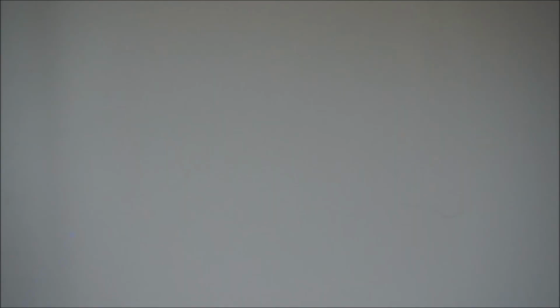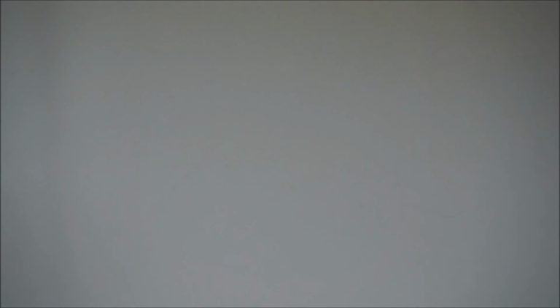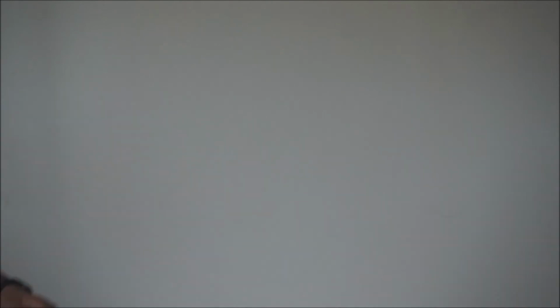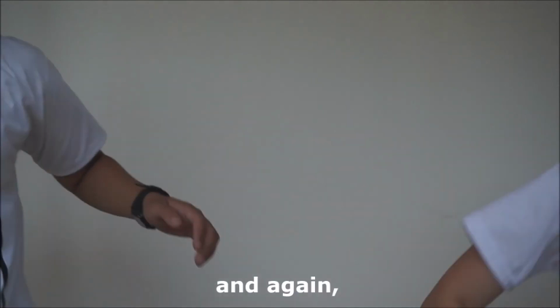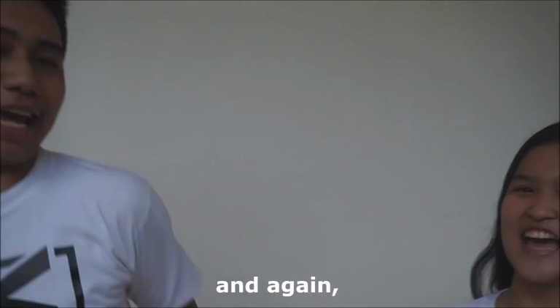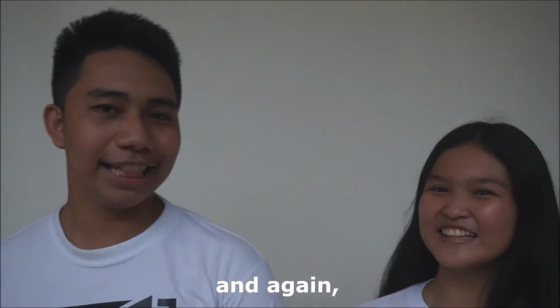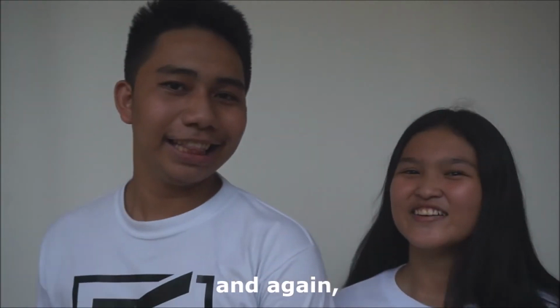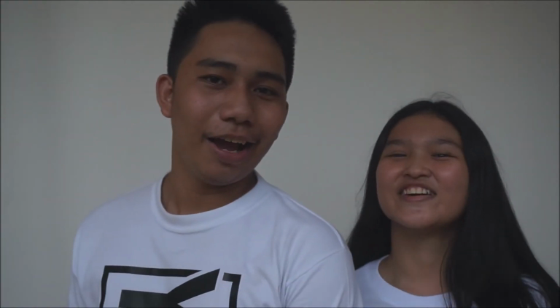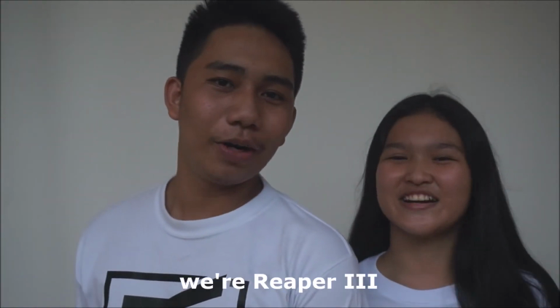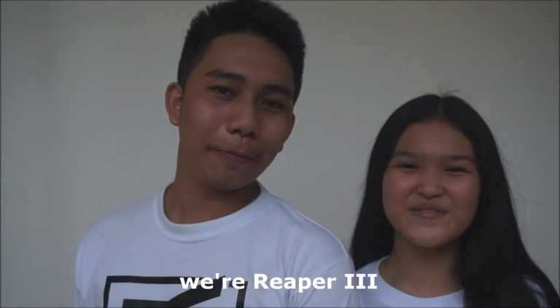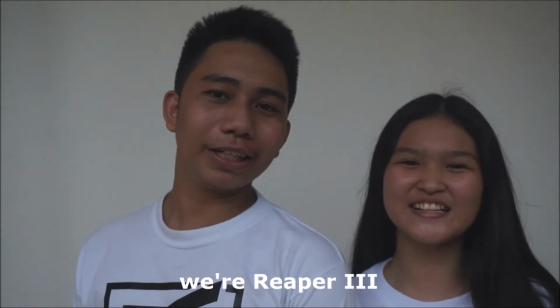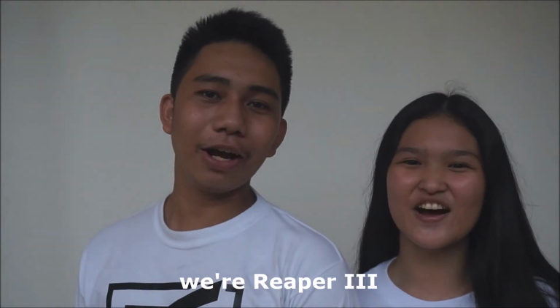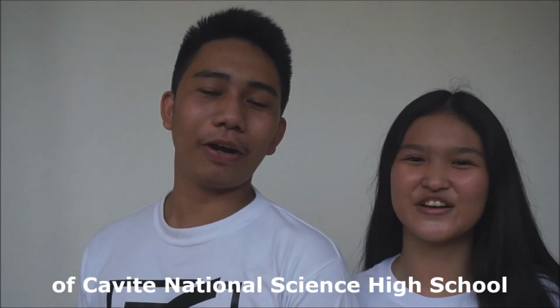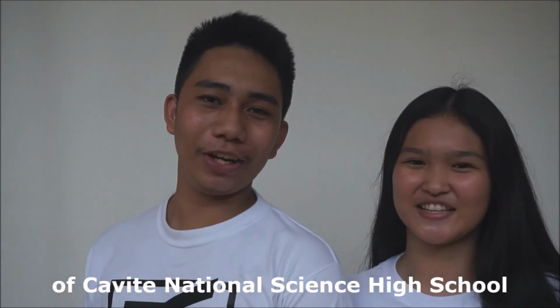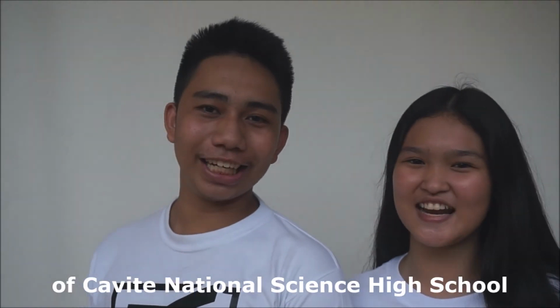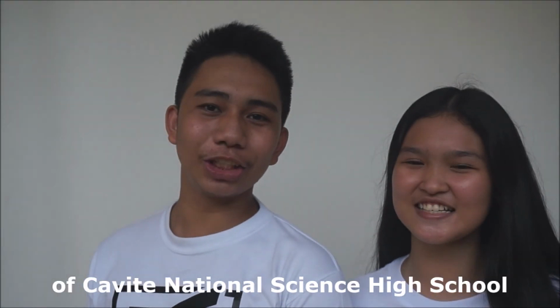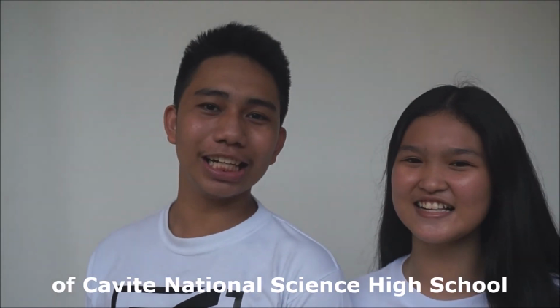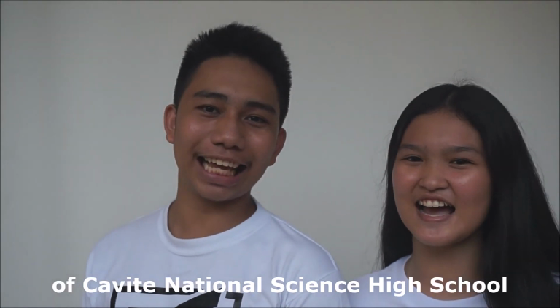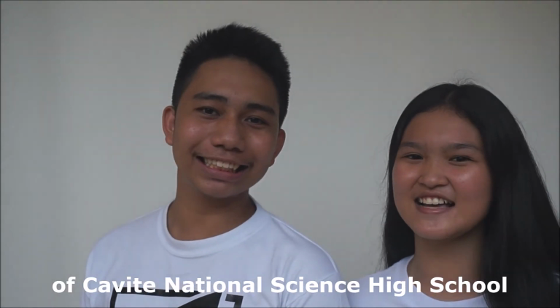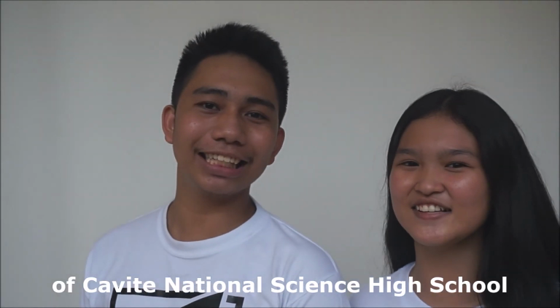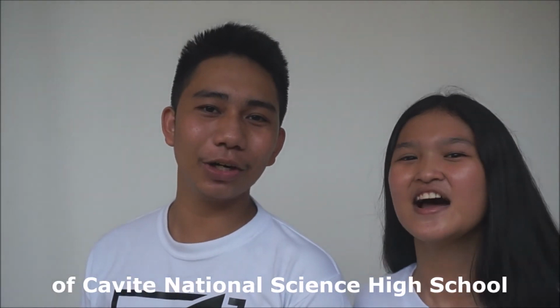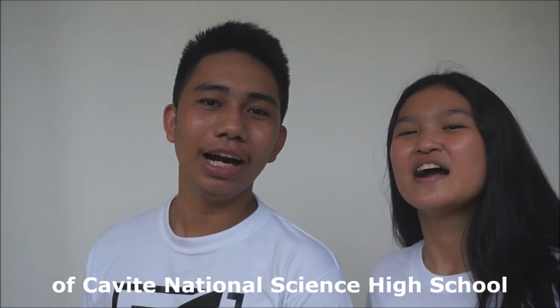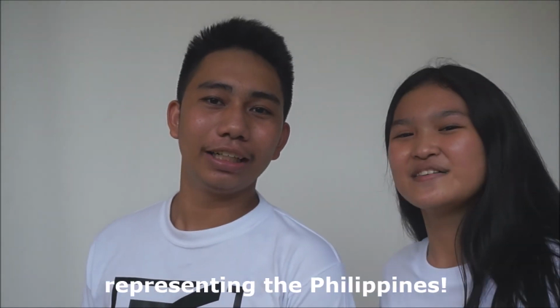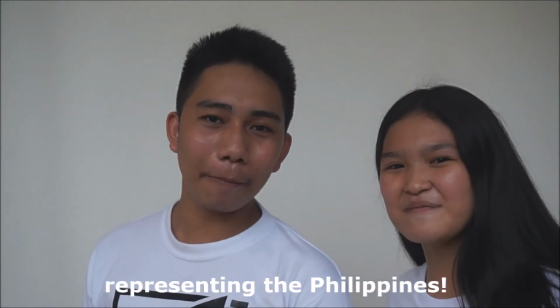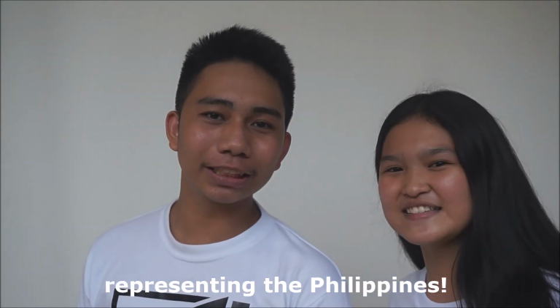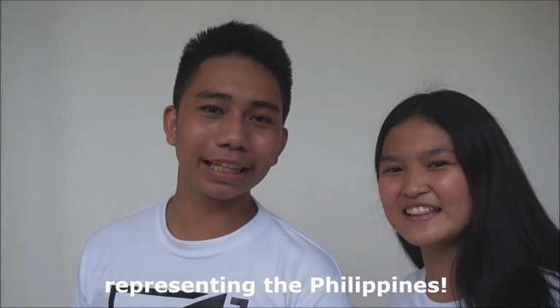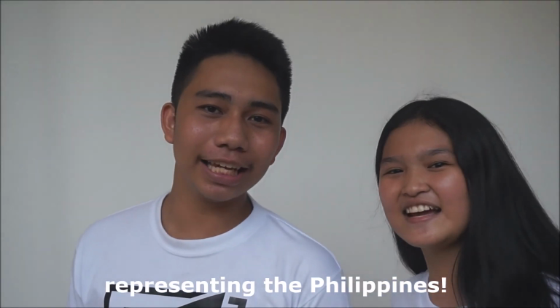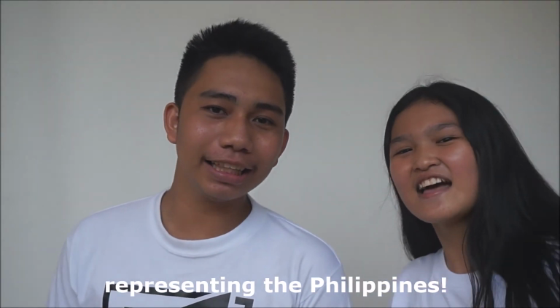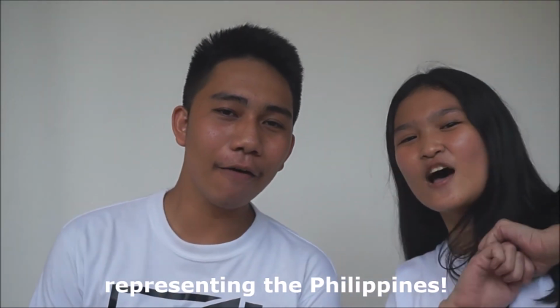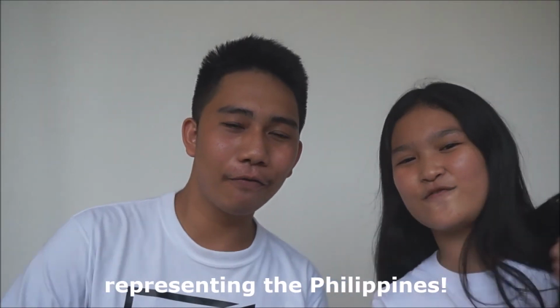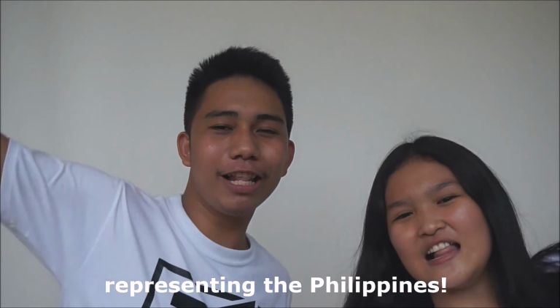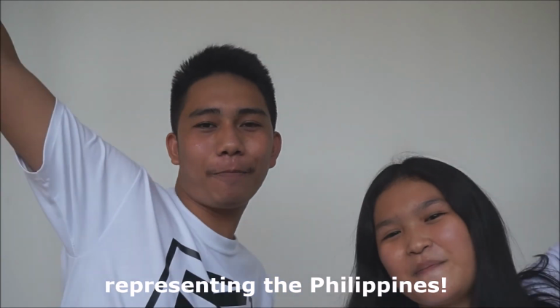And again, we're the representatives of Vita National Science High School, representing the Philippines!